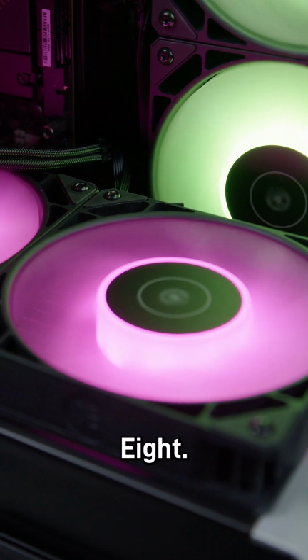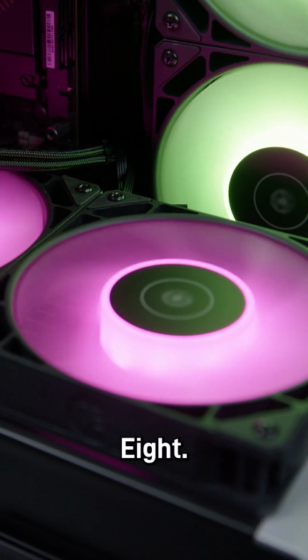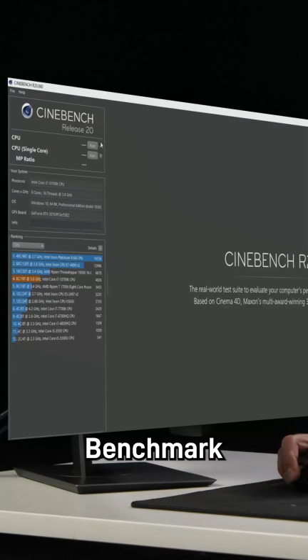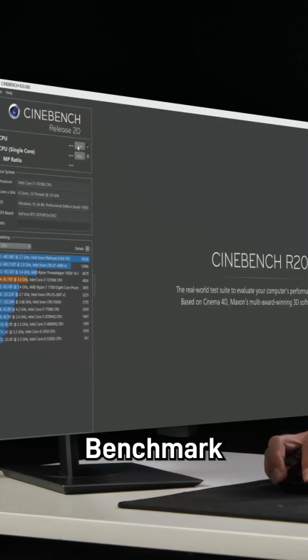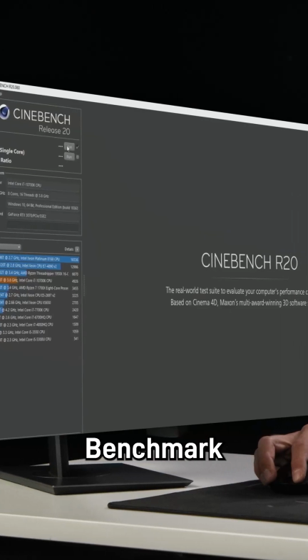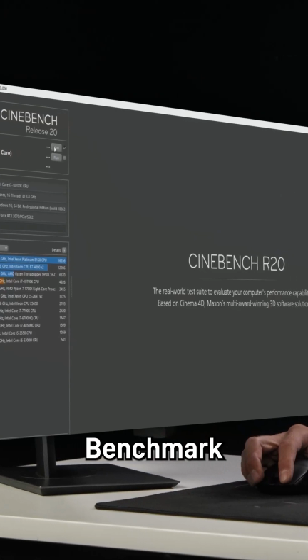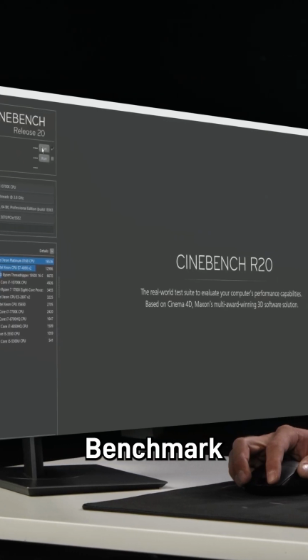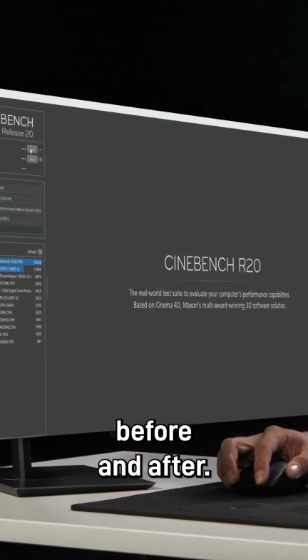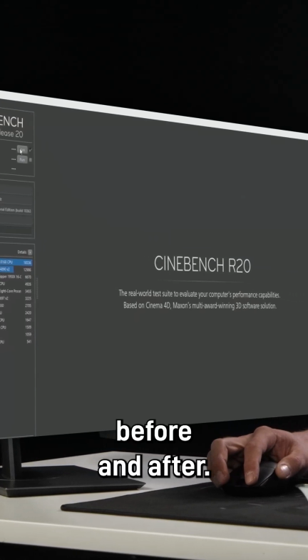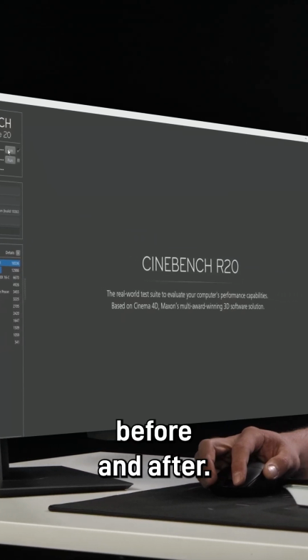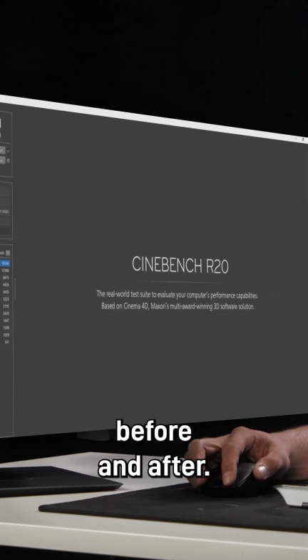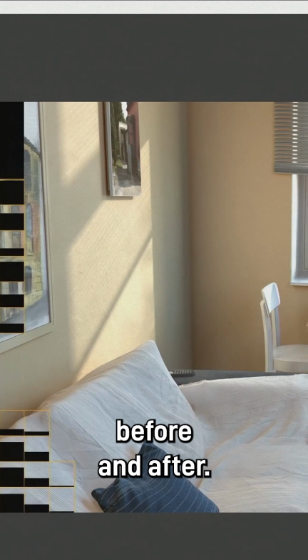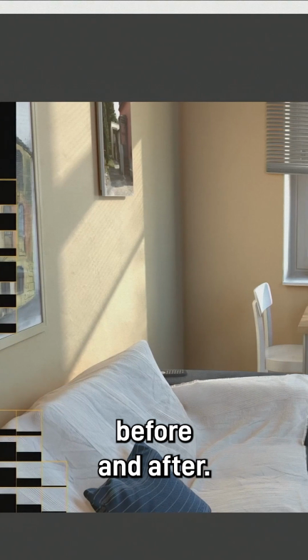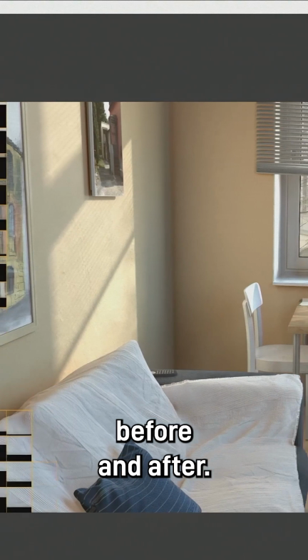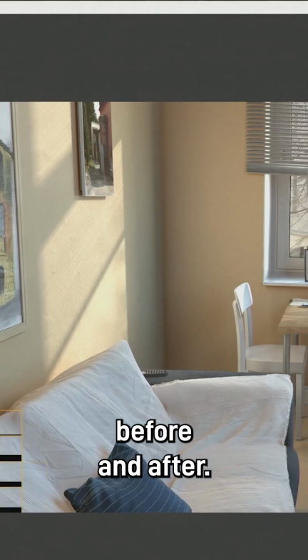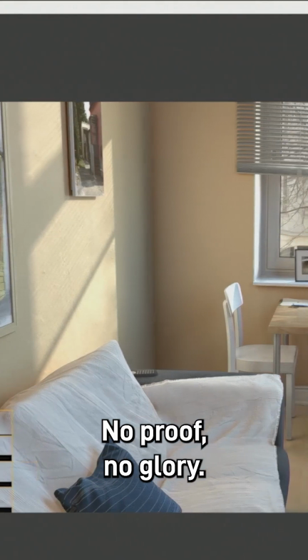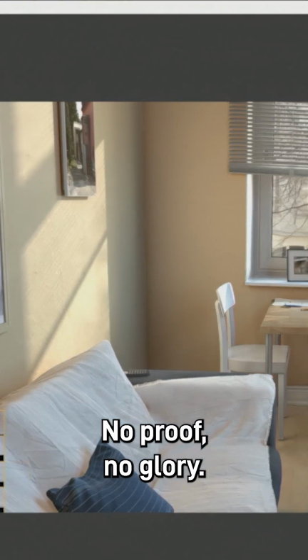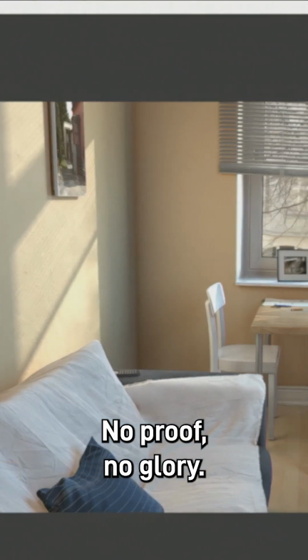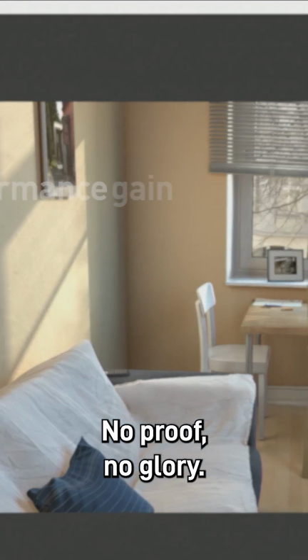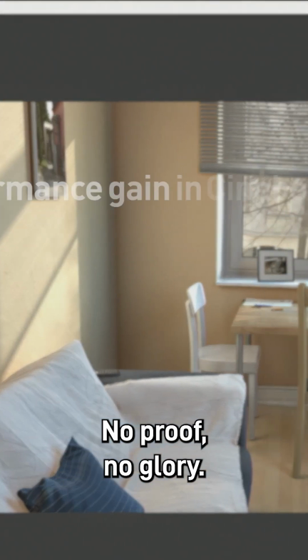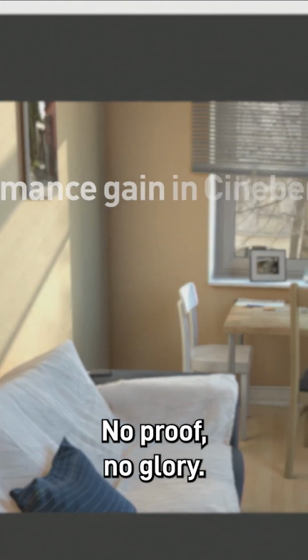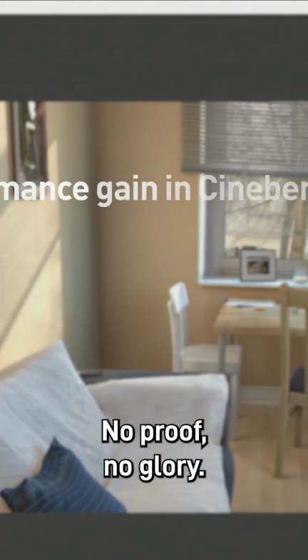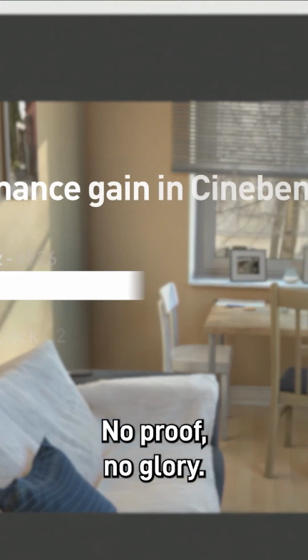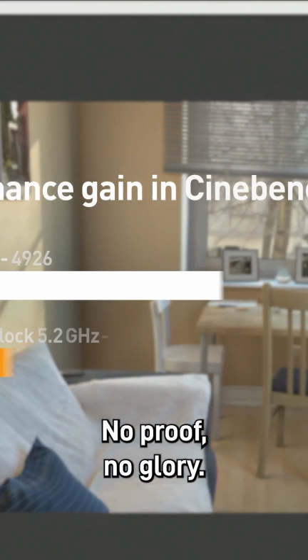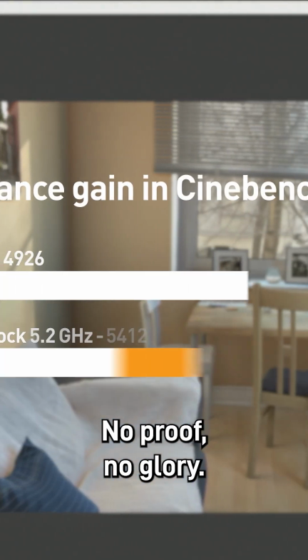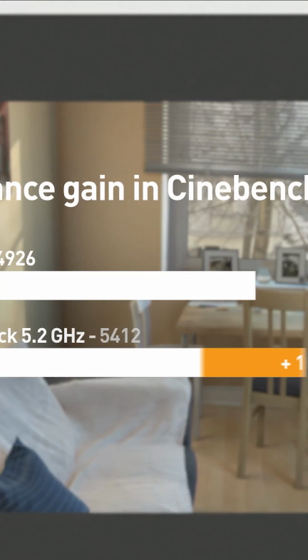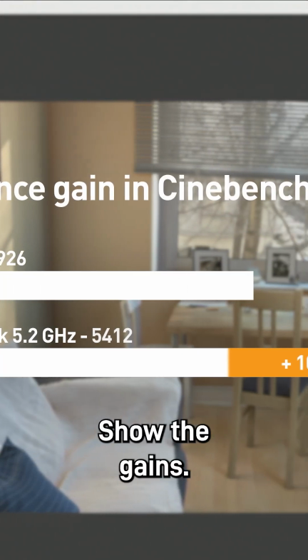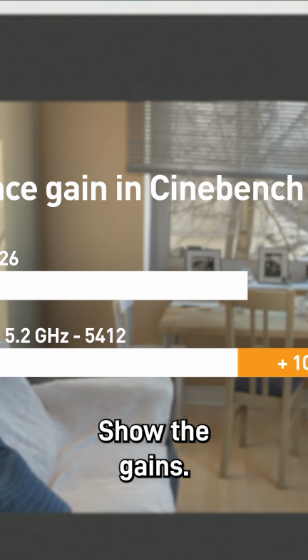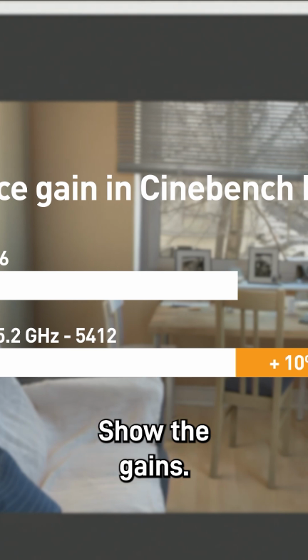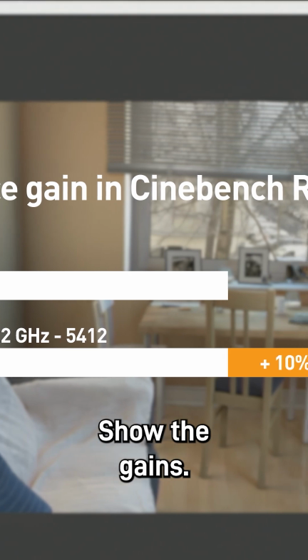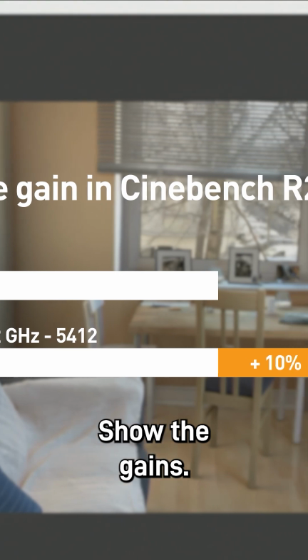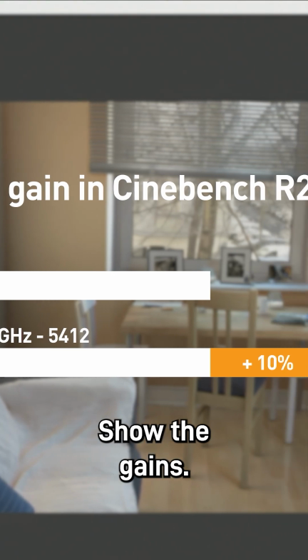8. Benchmark before and after. No proof, no glory. Show the gains.